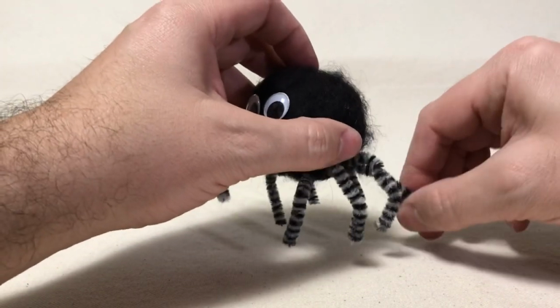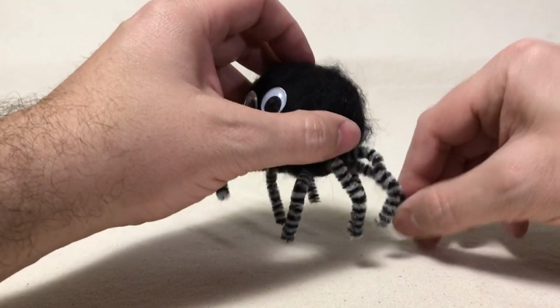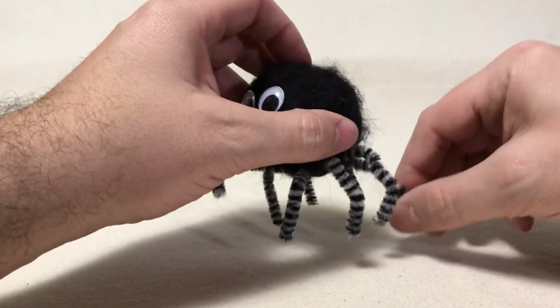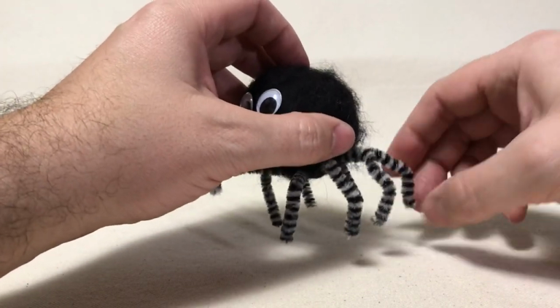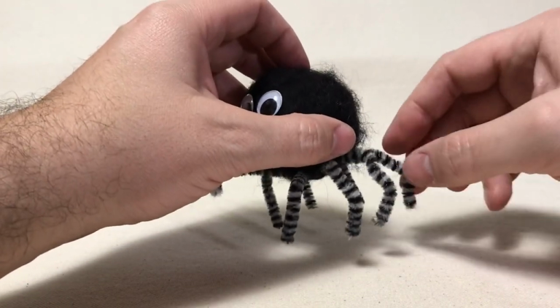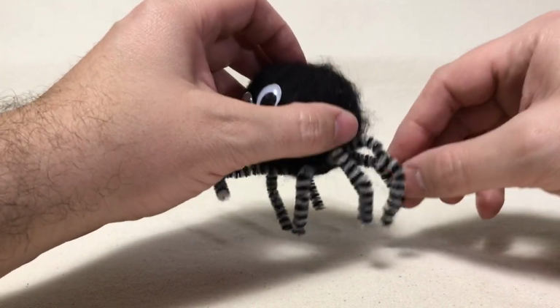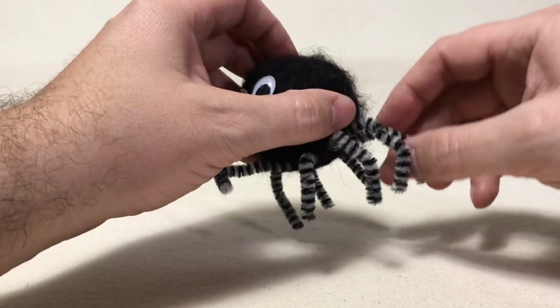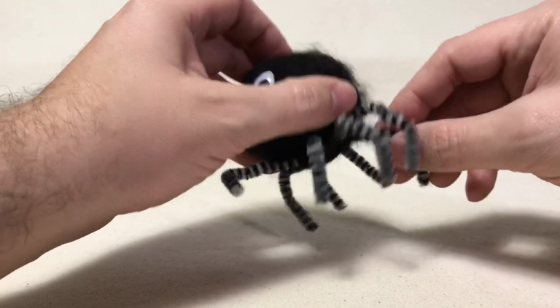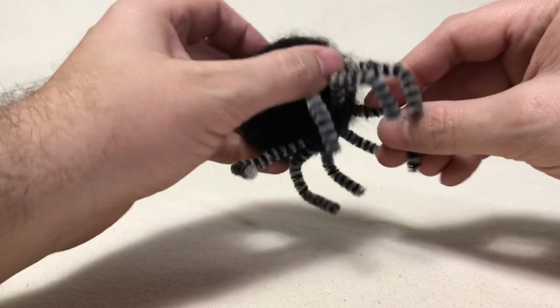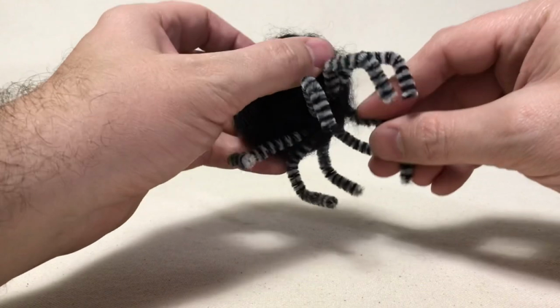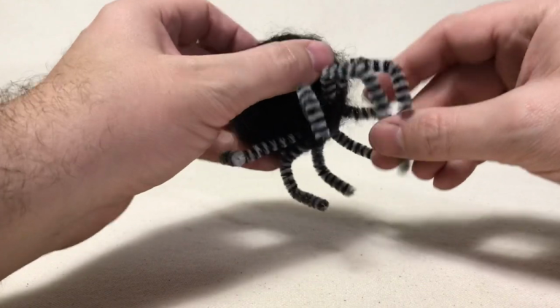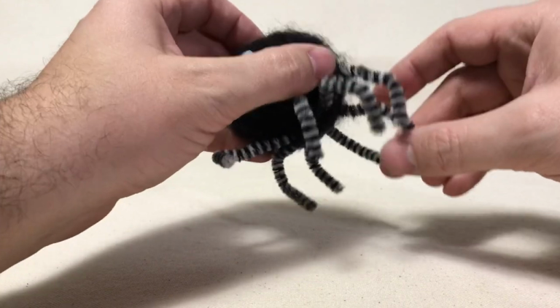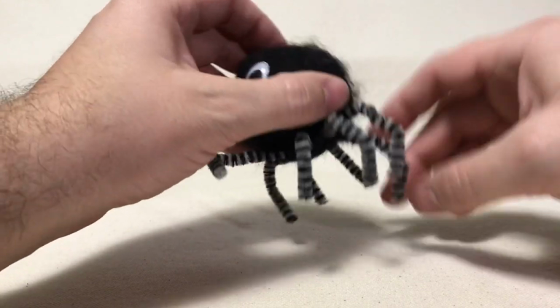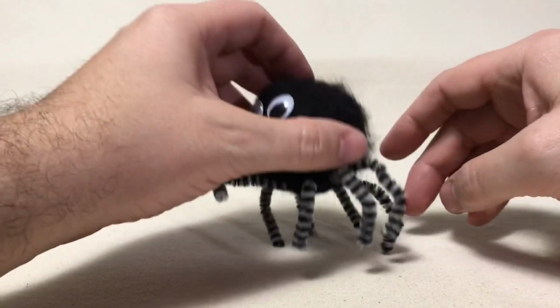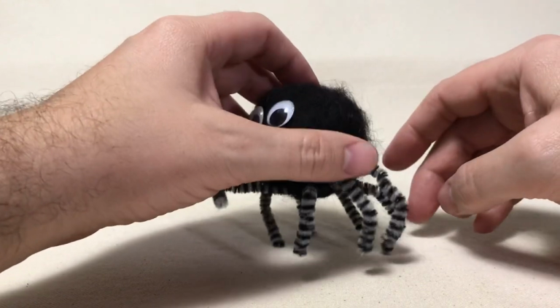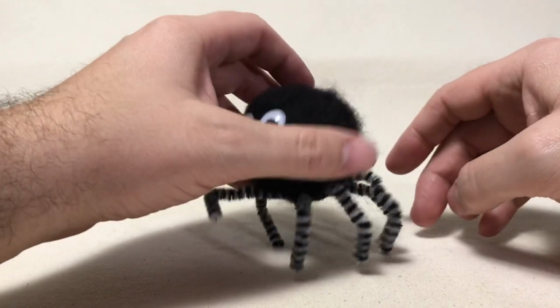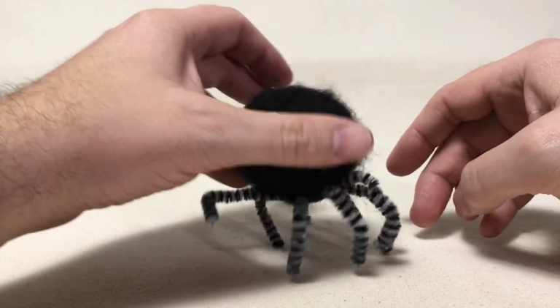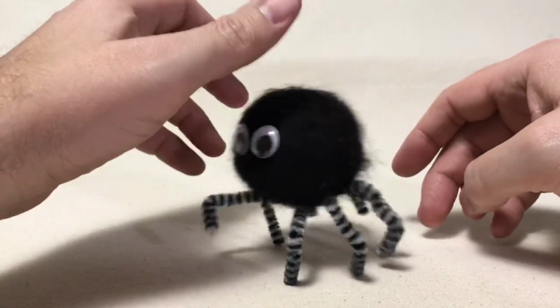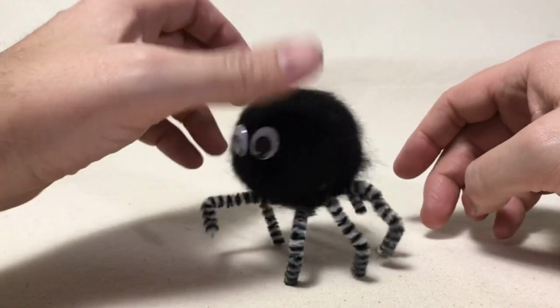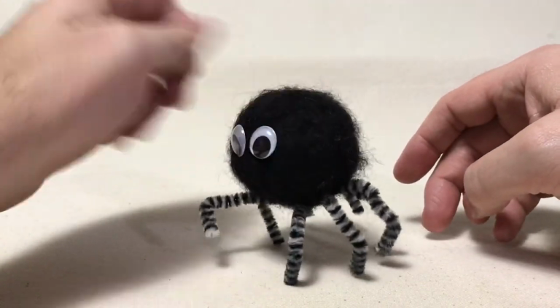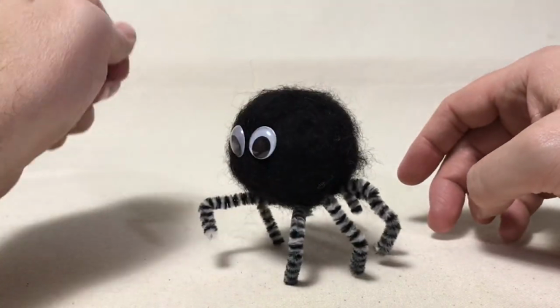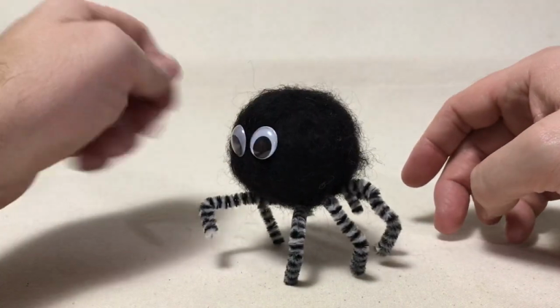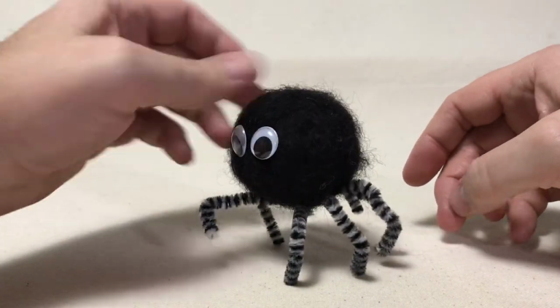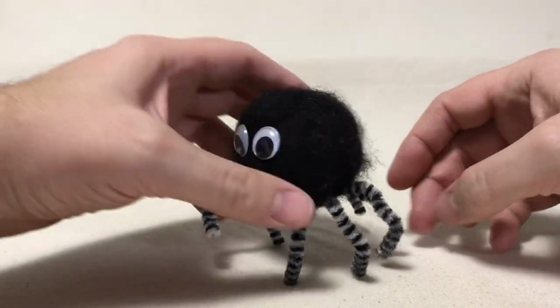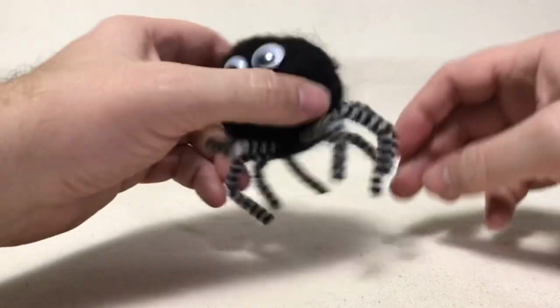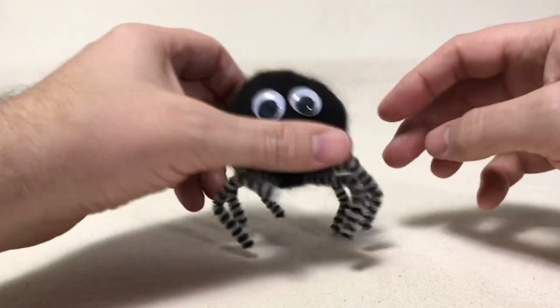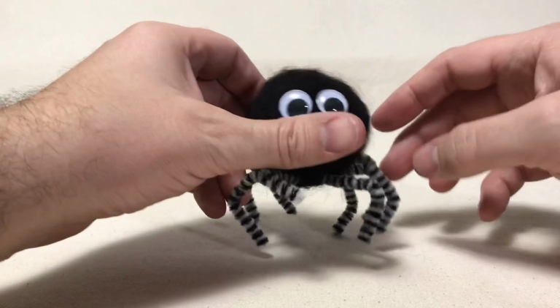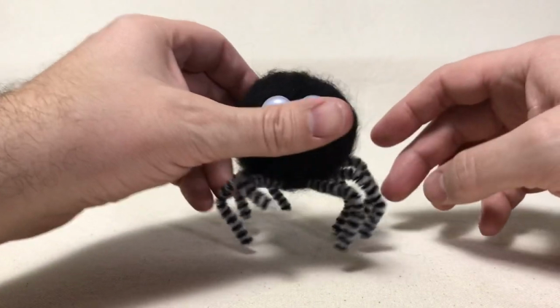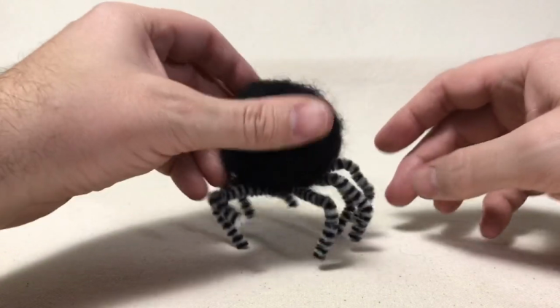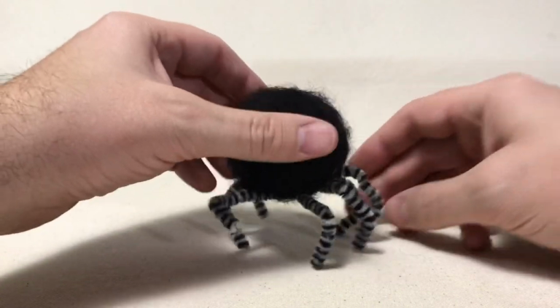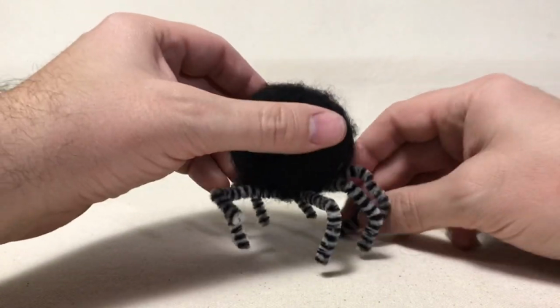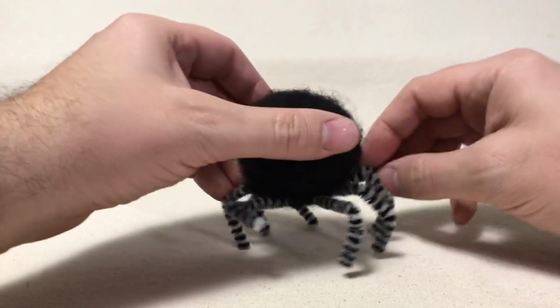Alright, well I hope you enjoyed today's video, and remember — never stop creating. Bye!